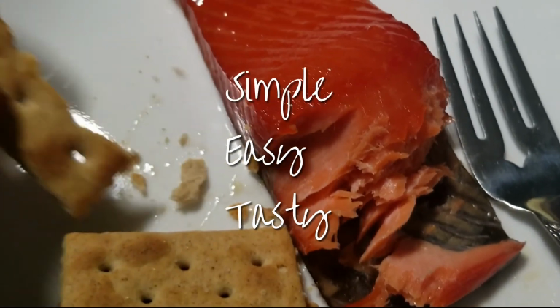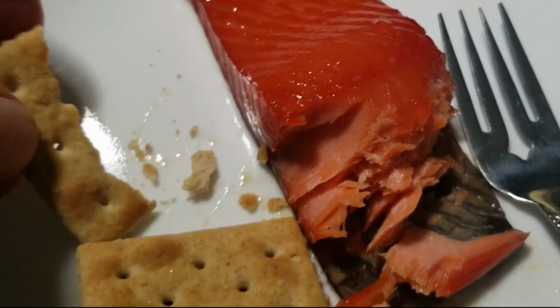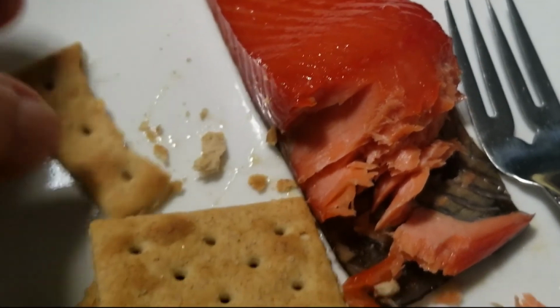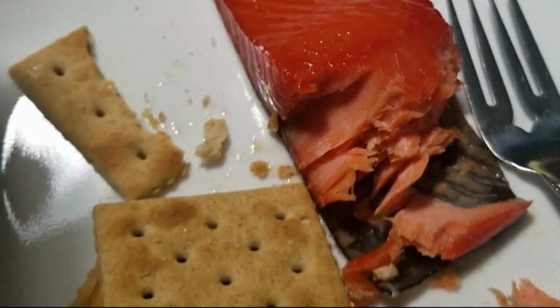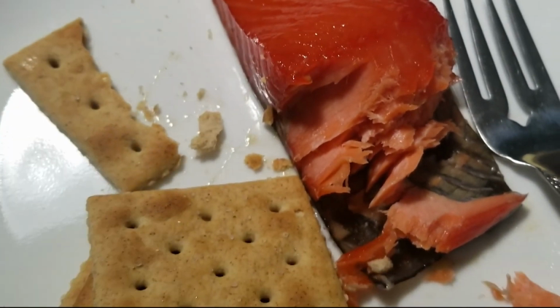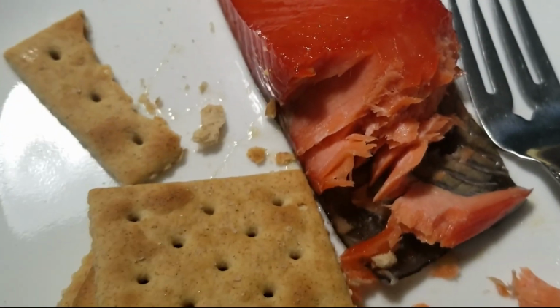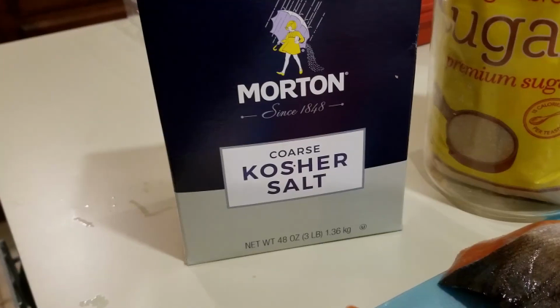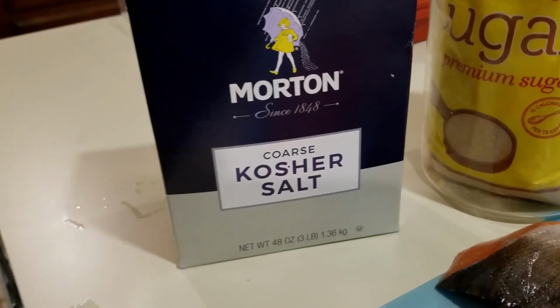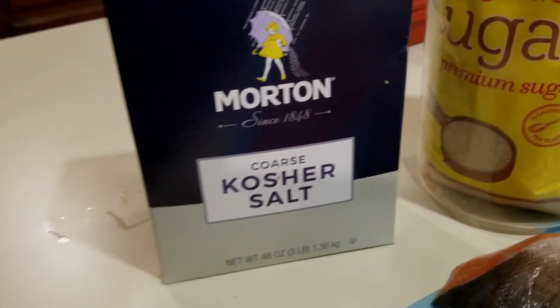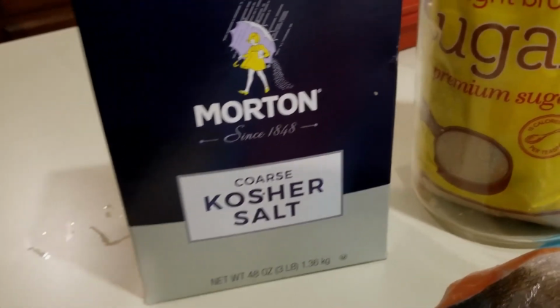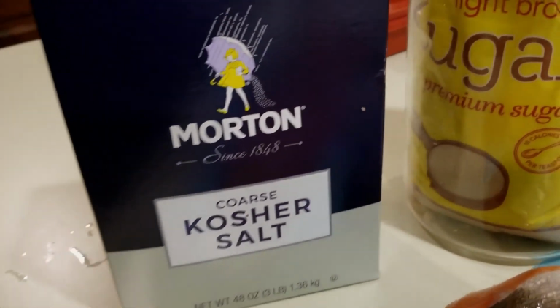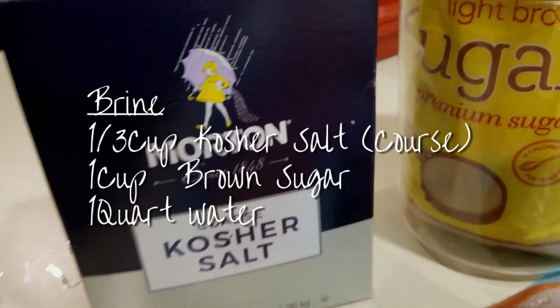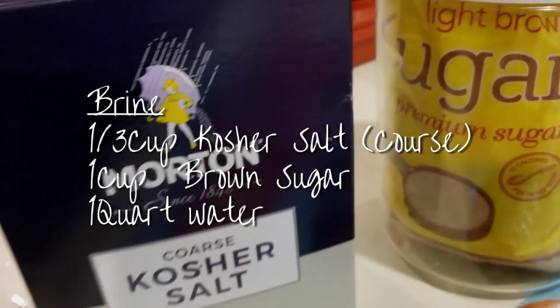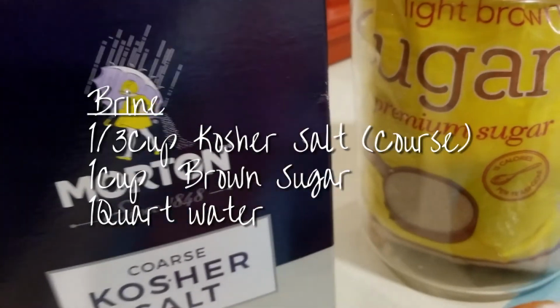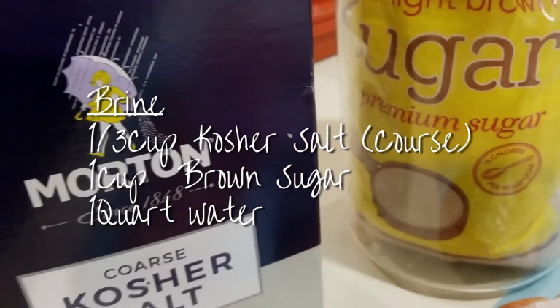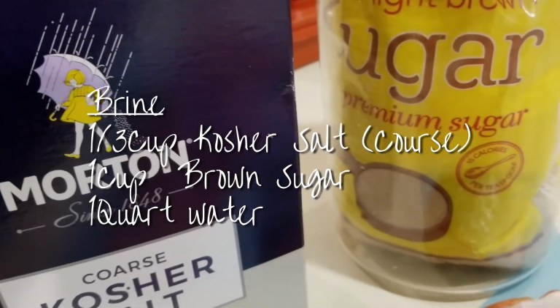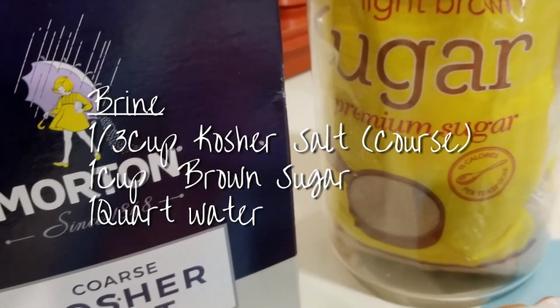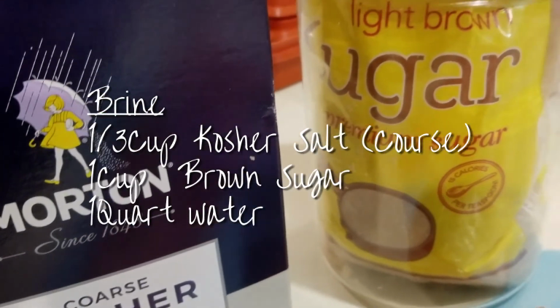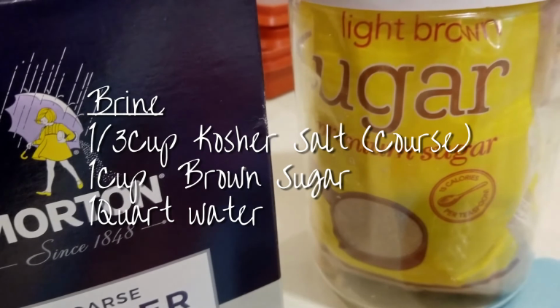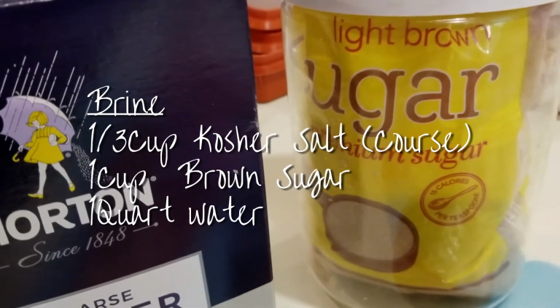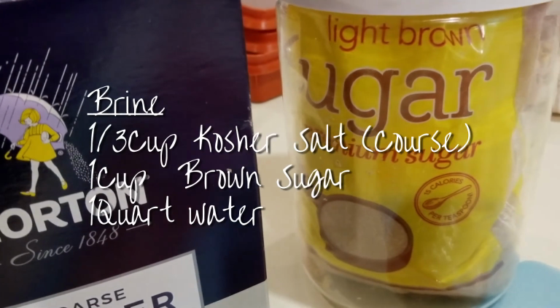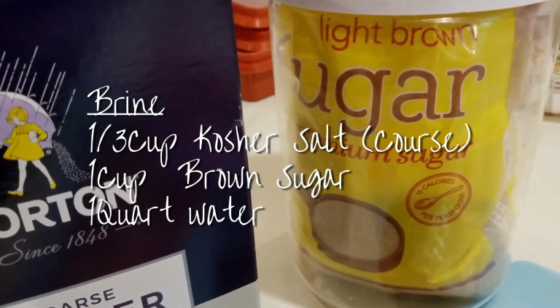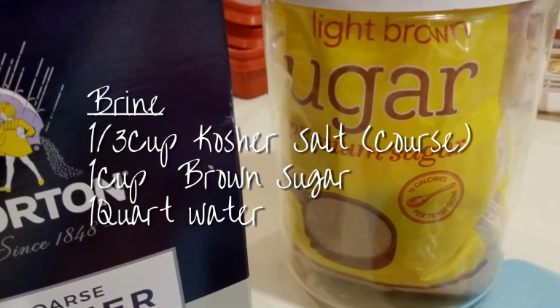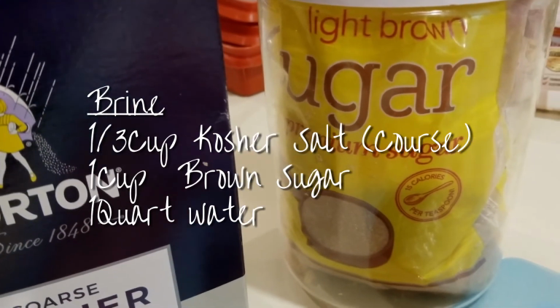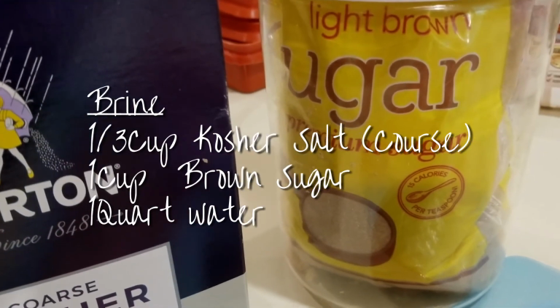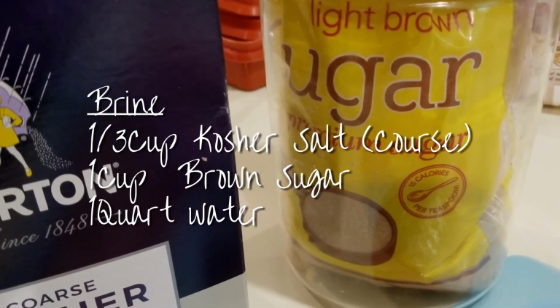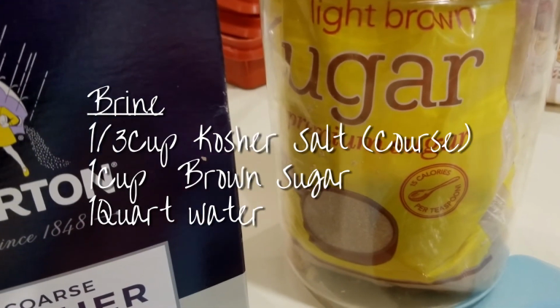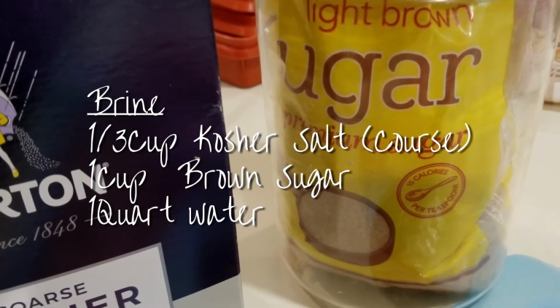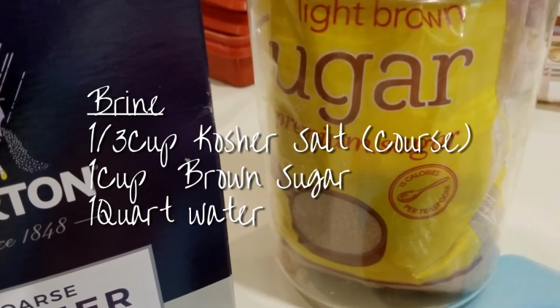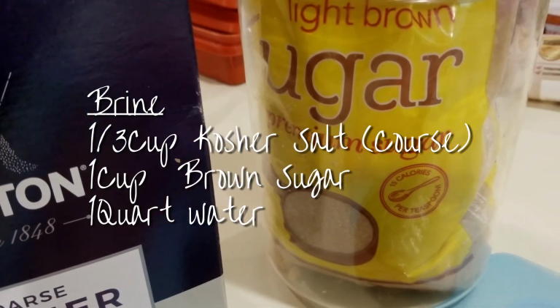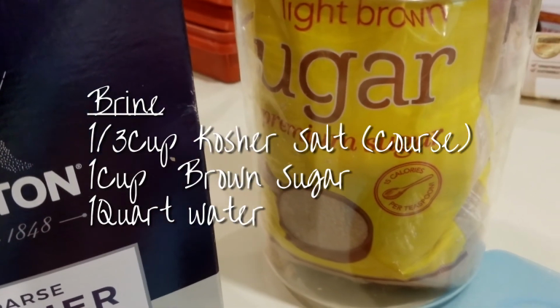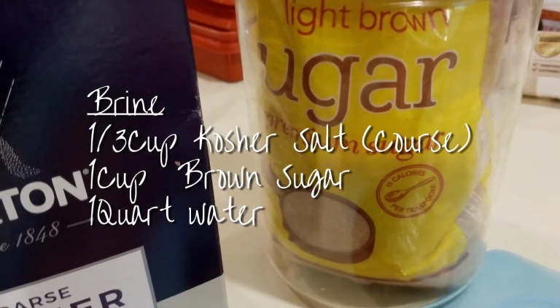The brine: one-third cup coarse kosher salt, one cup brown sugar, one quart of water.